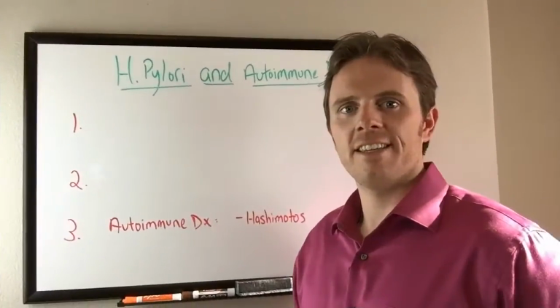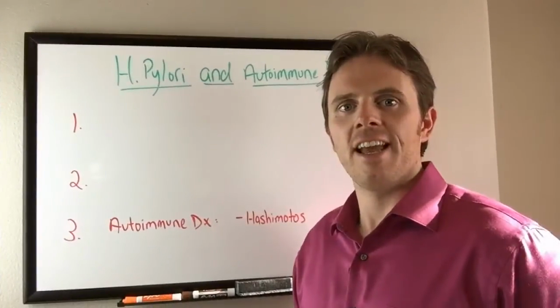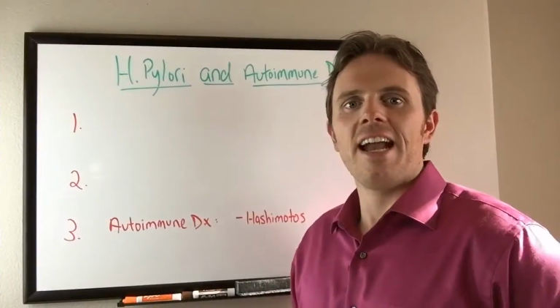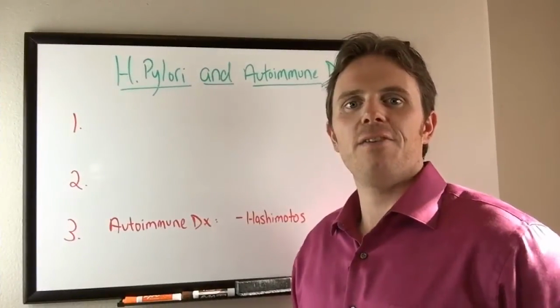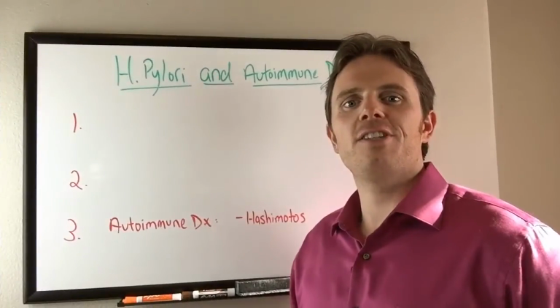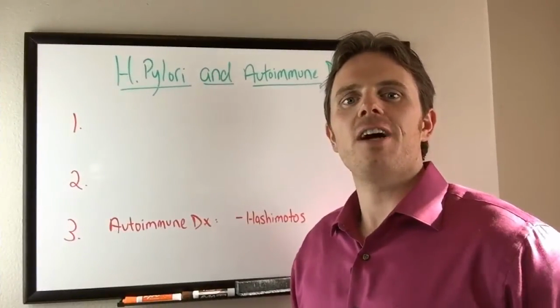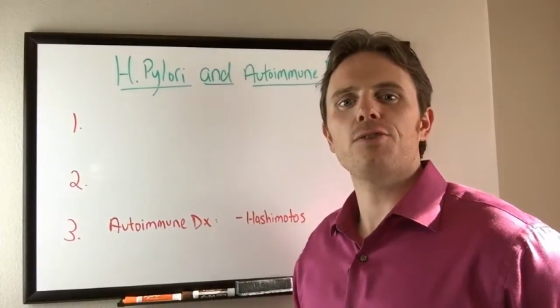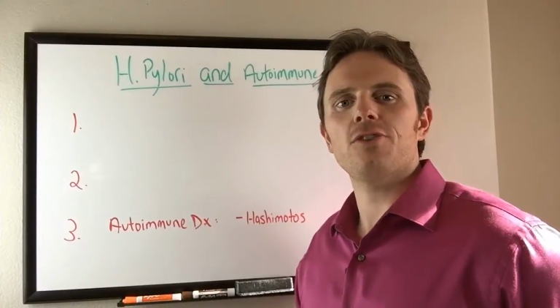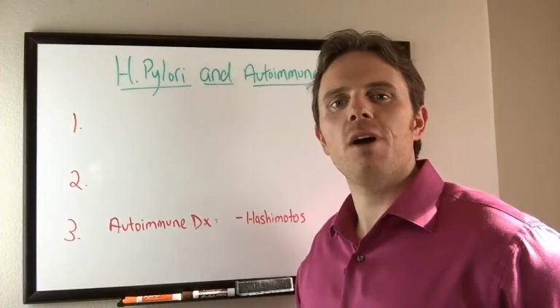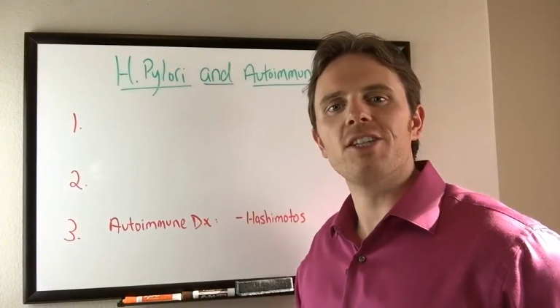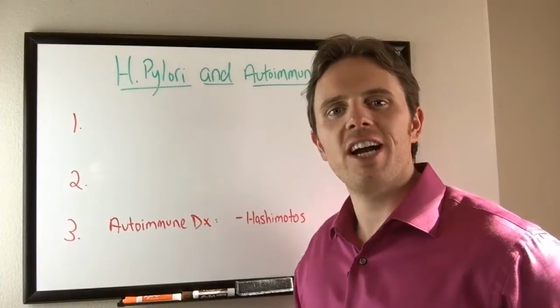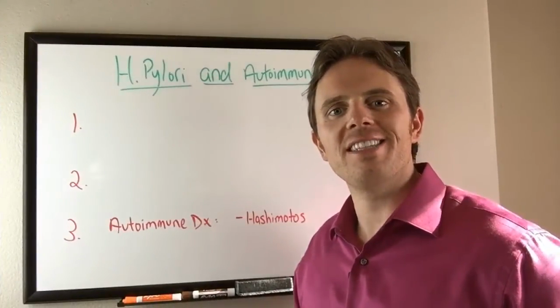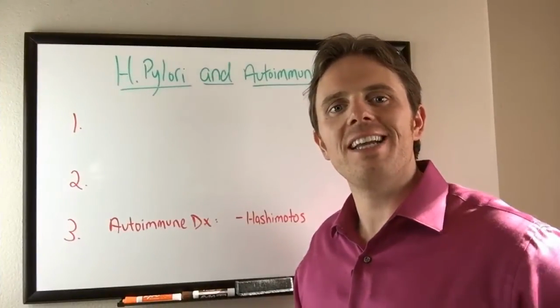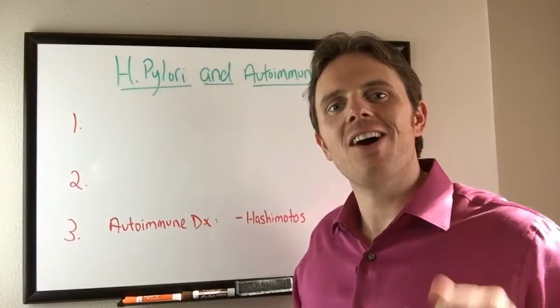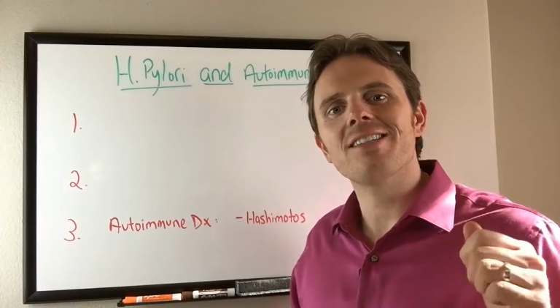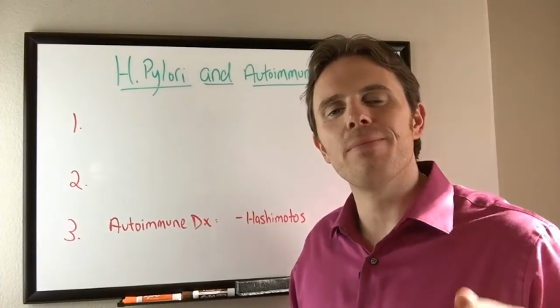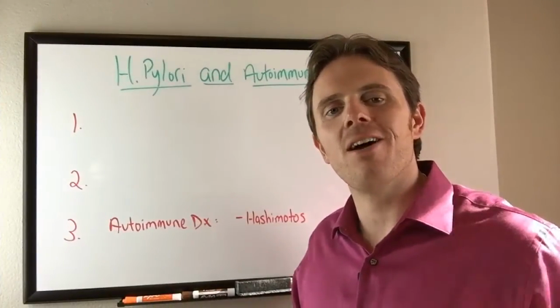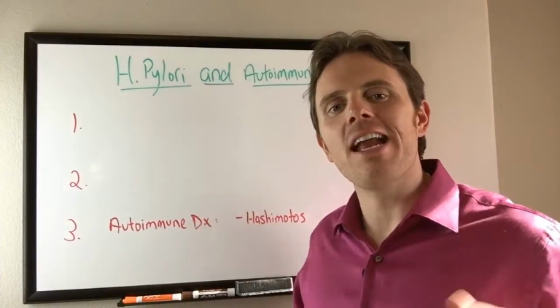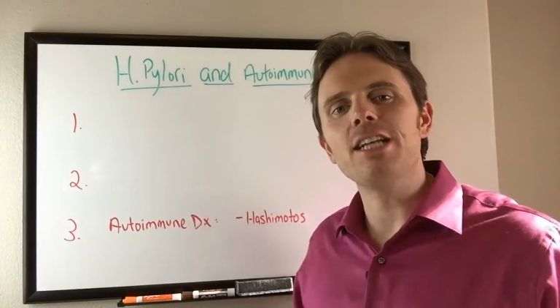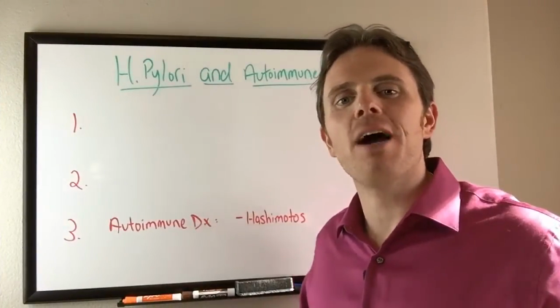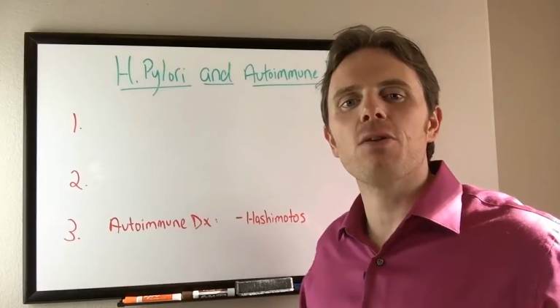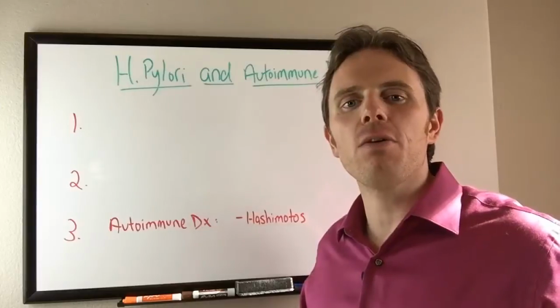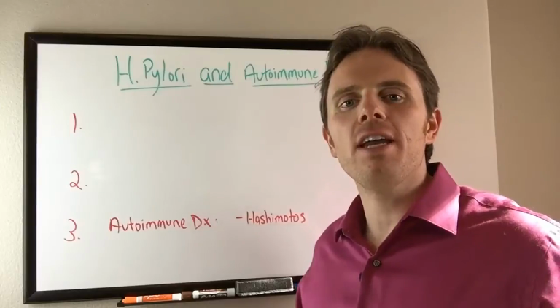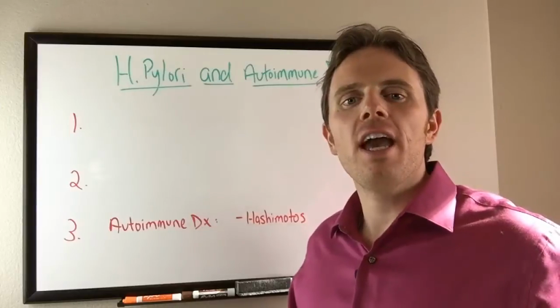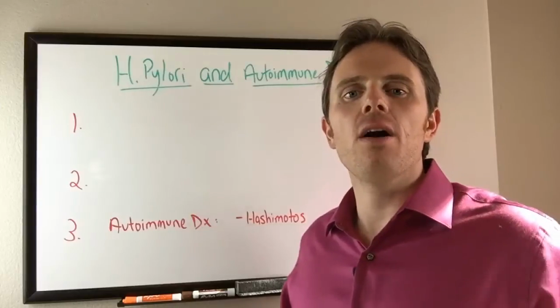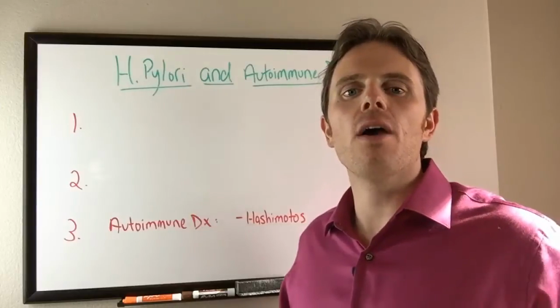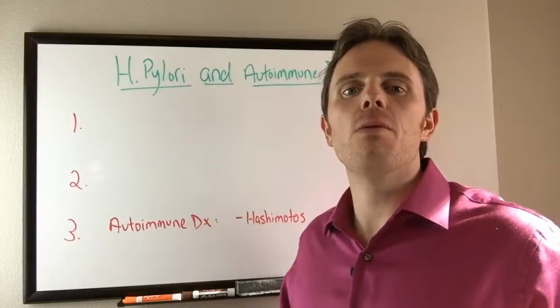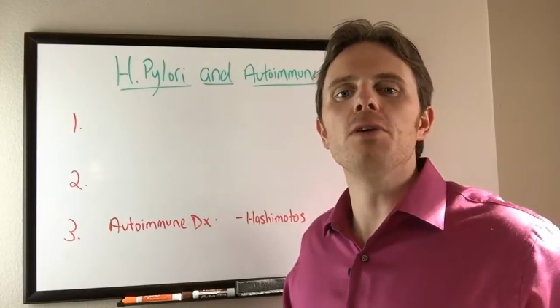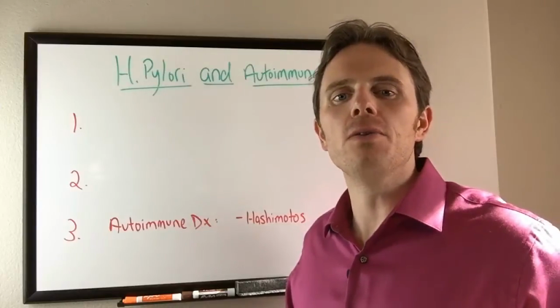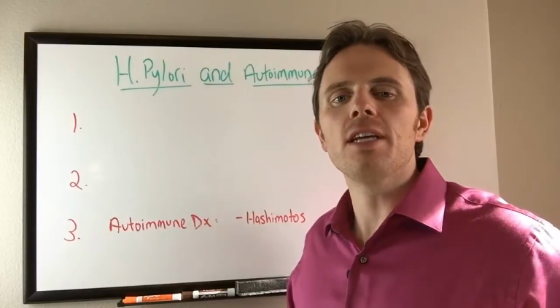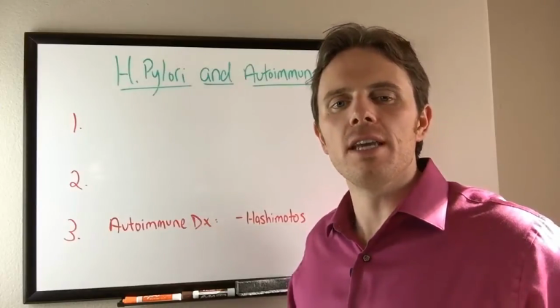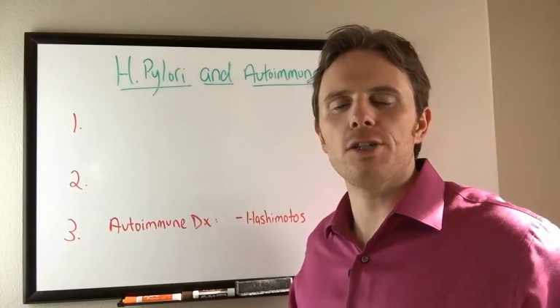Hey there, this is Dr. Justin Marcajani and today's talk is going to be on H. pylori and autoimmune conditions.